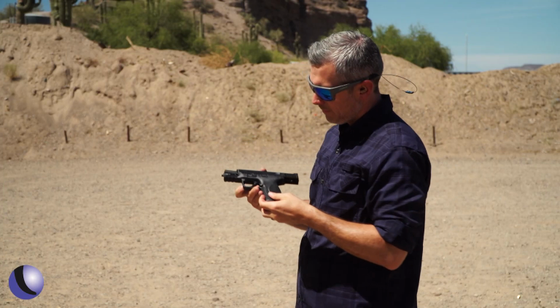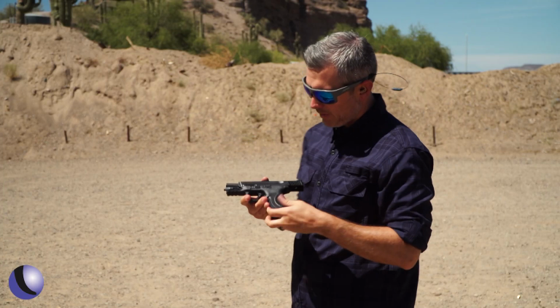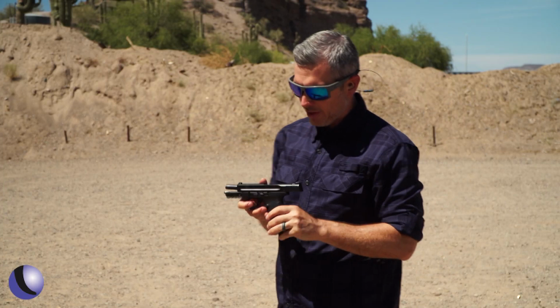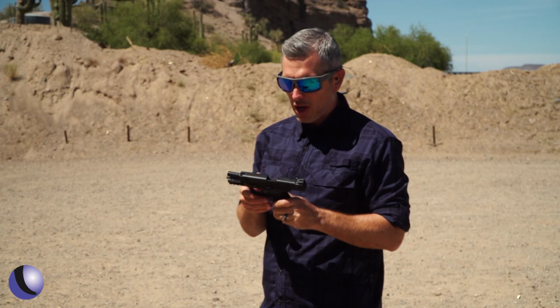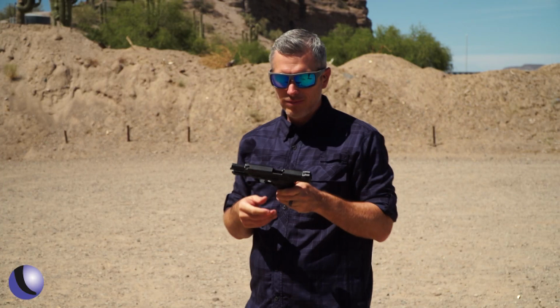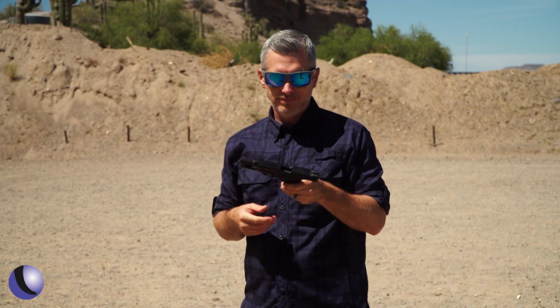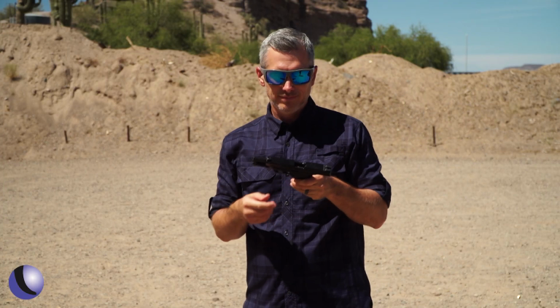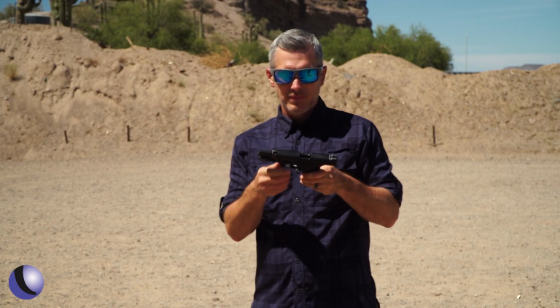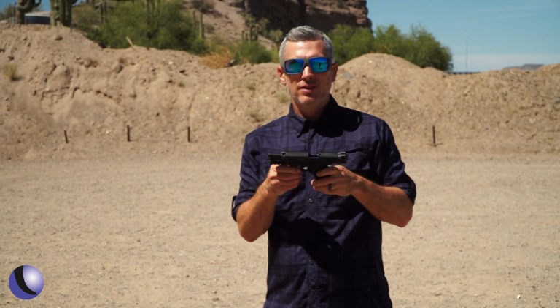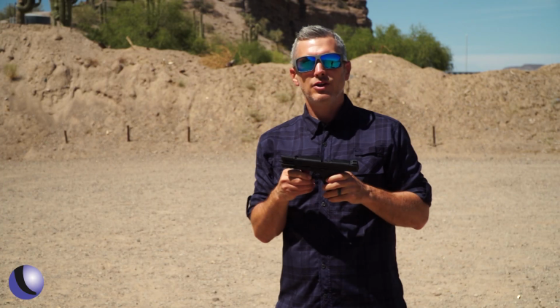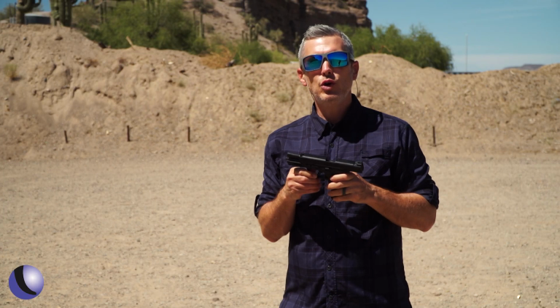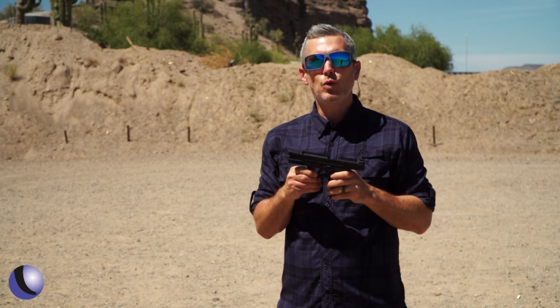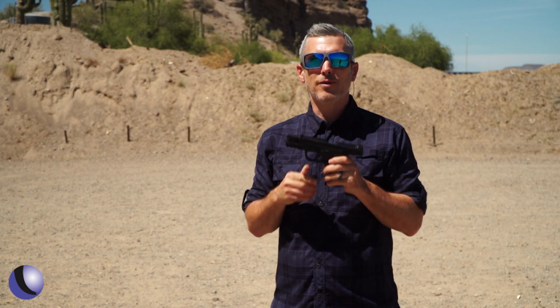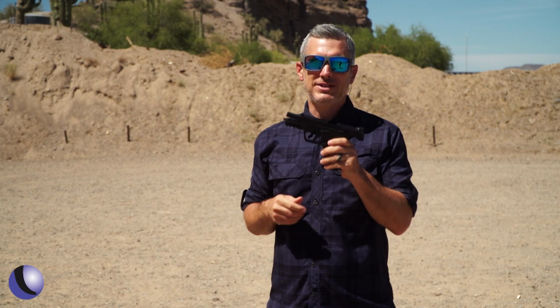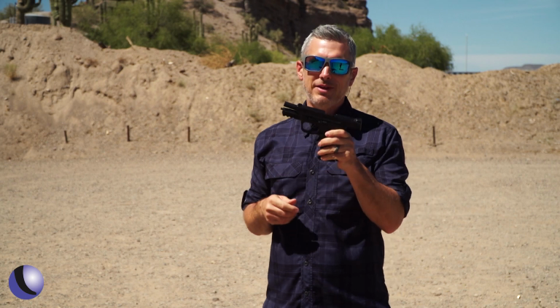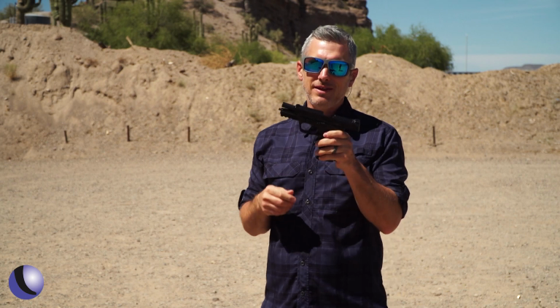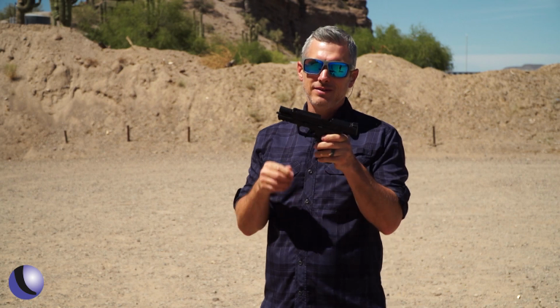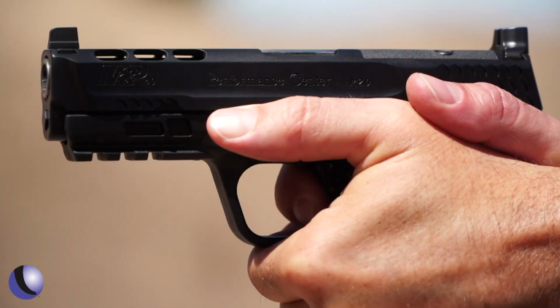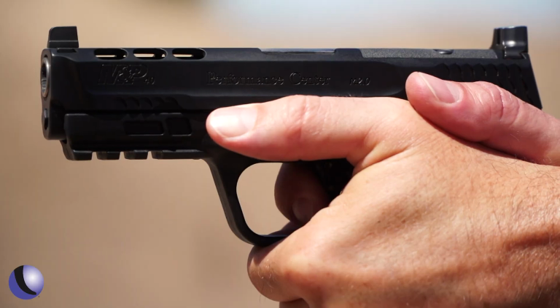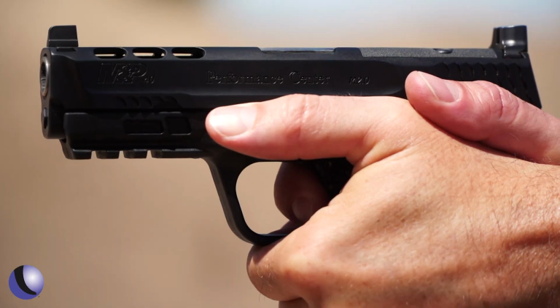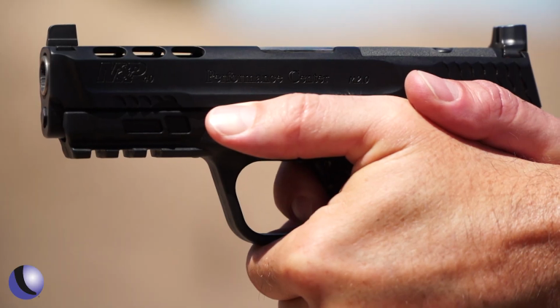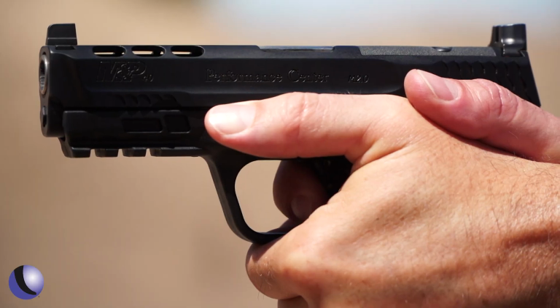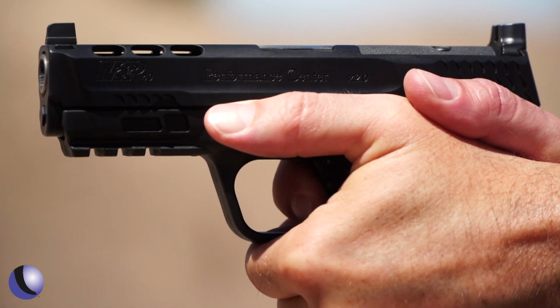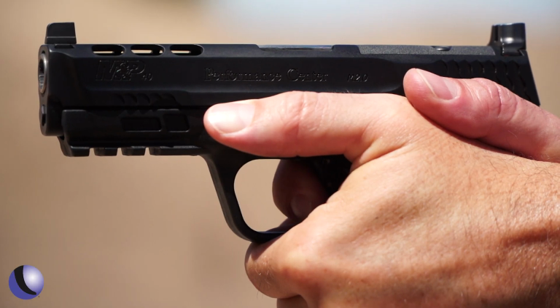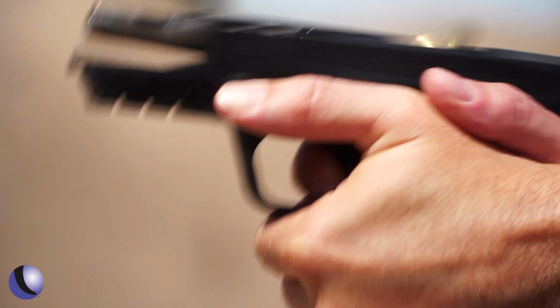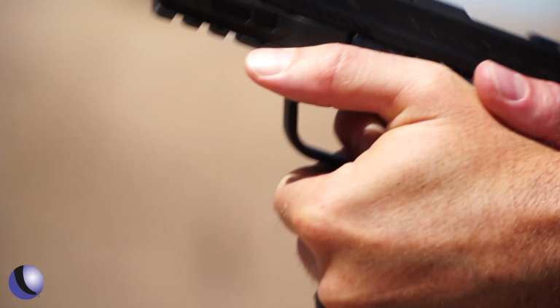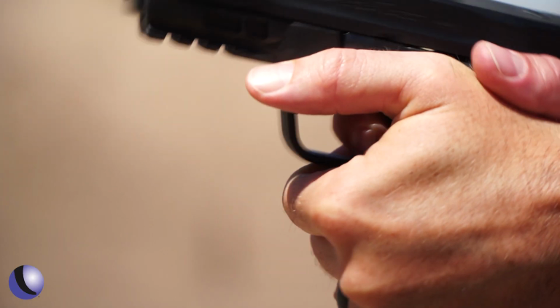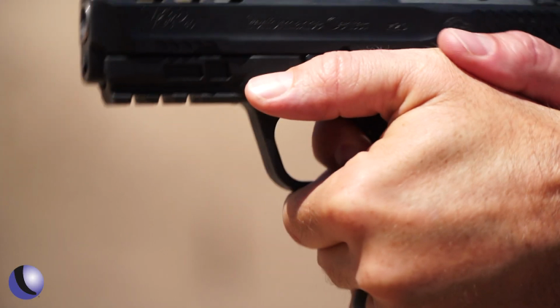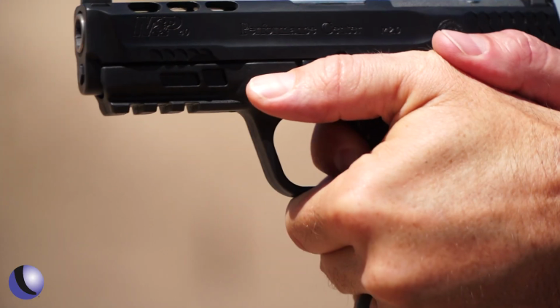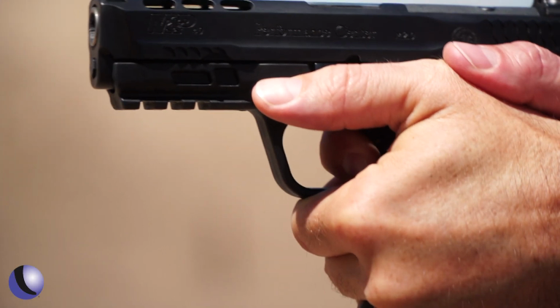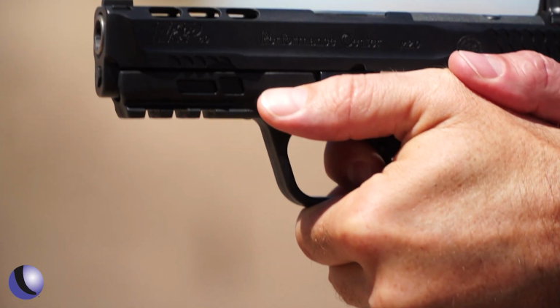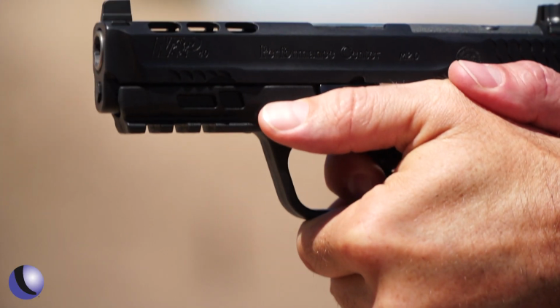There you go — new from Timney. It's a new Timney trigger for M&P pistols.